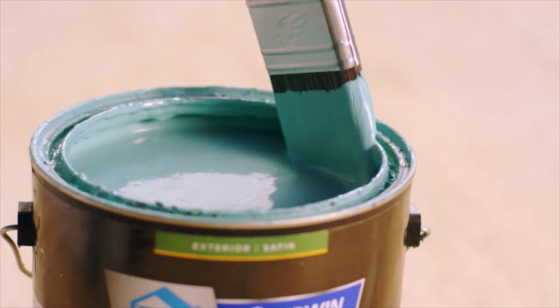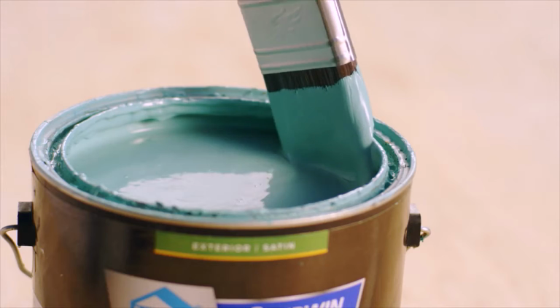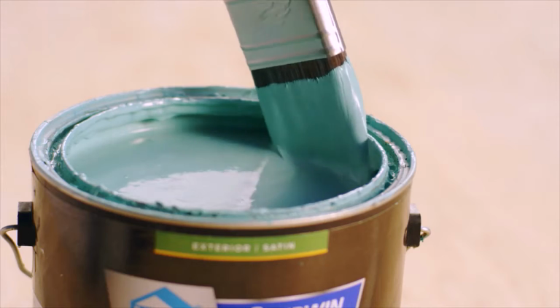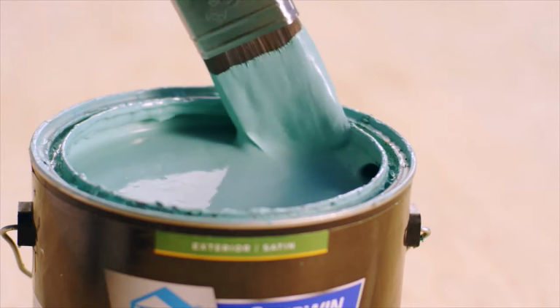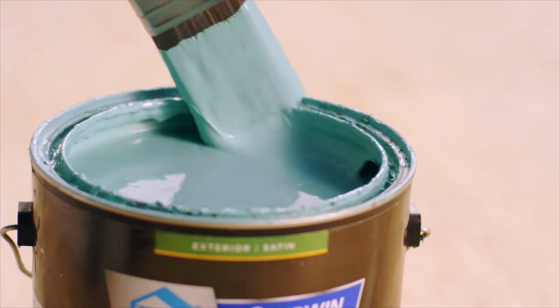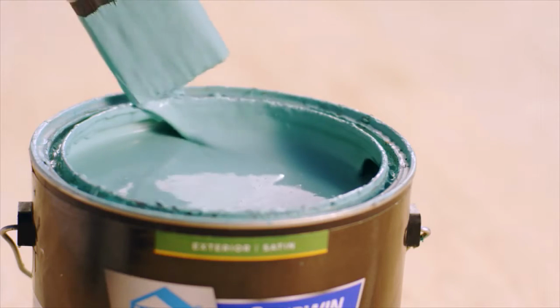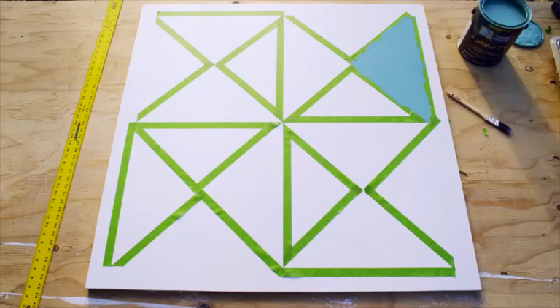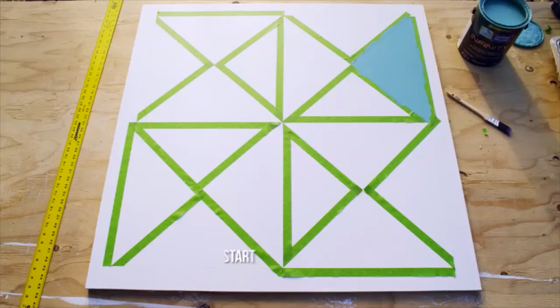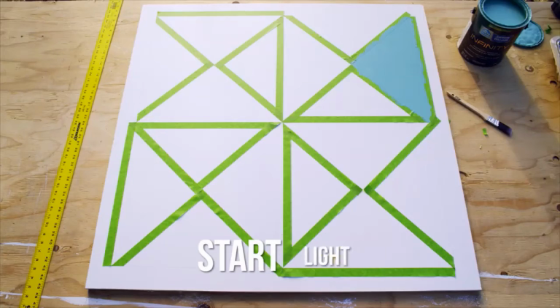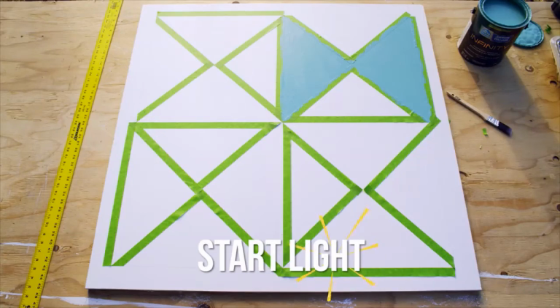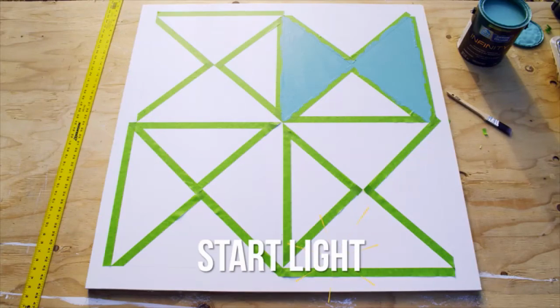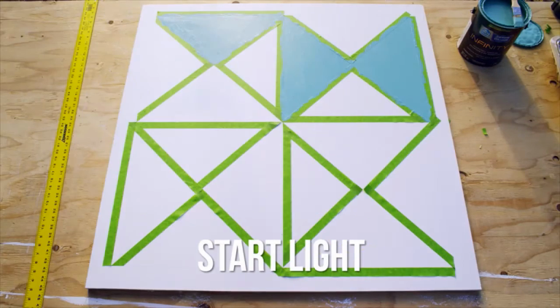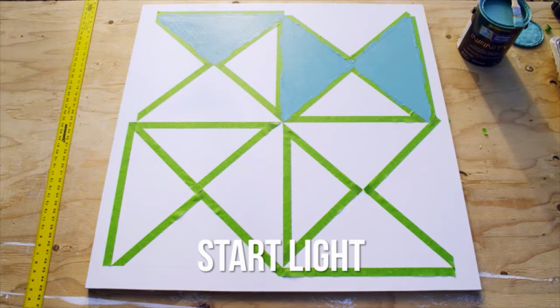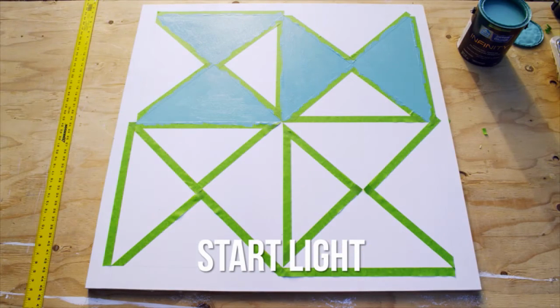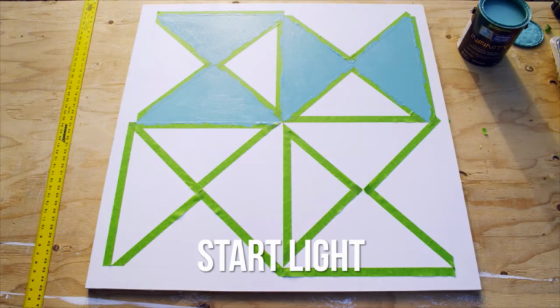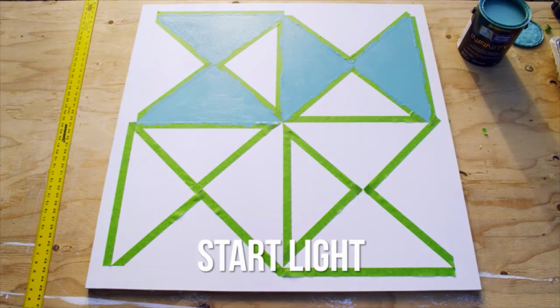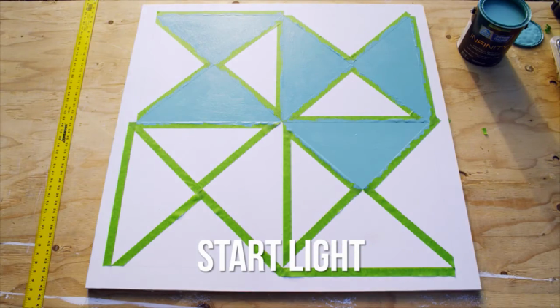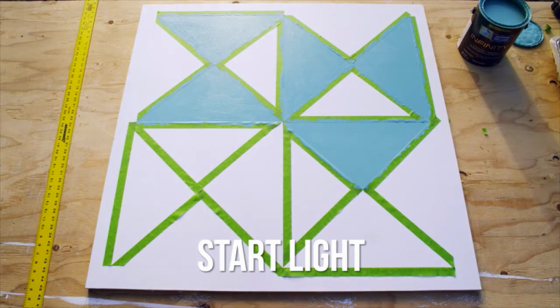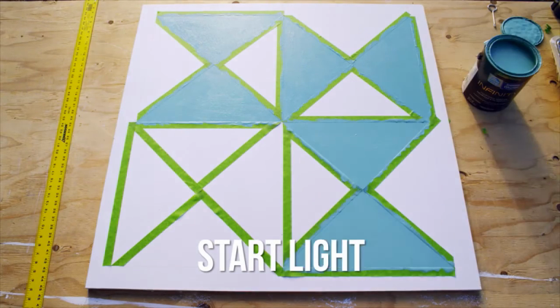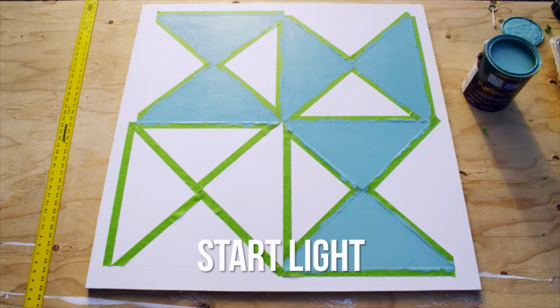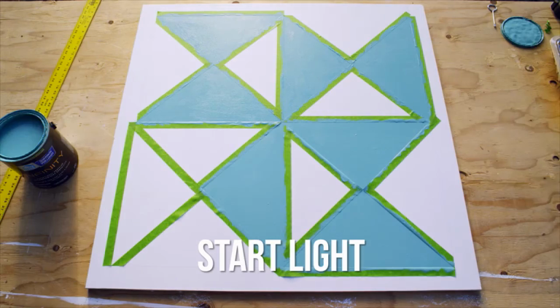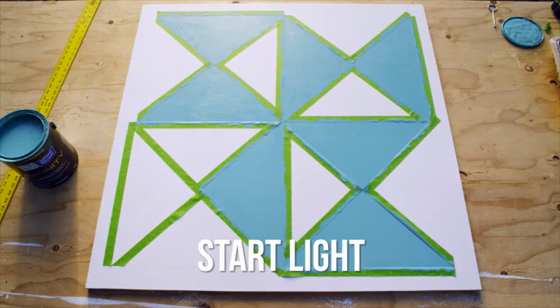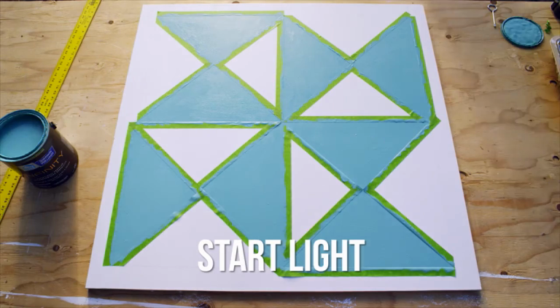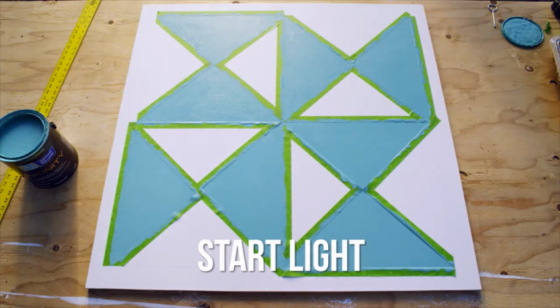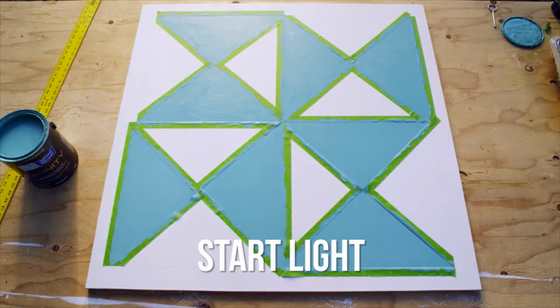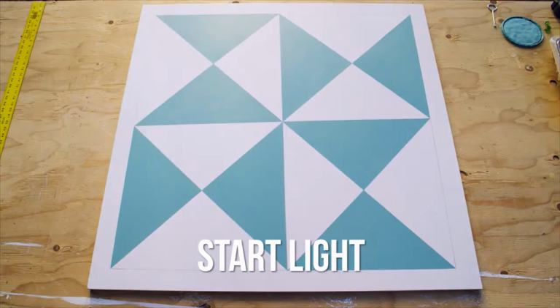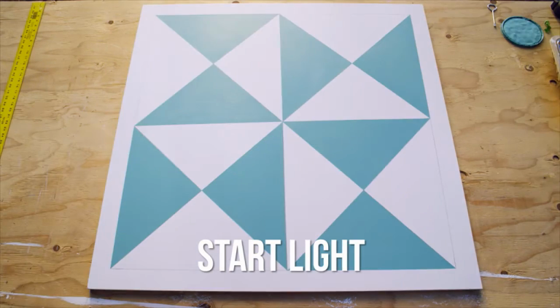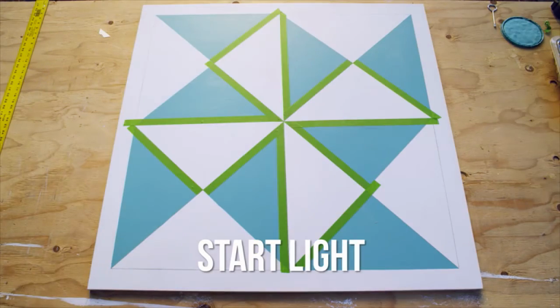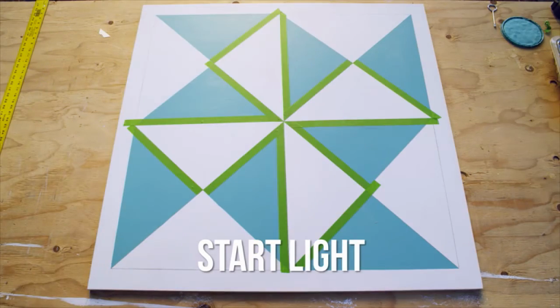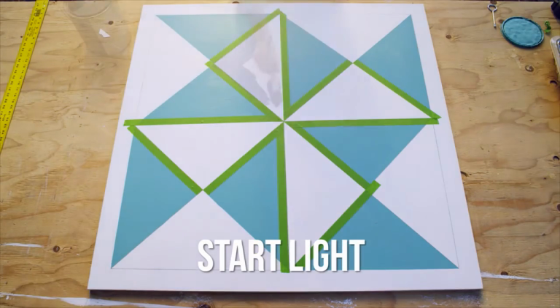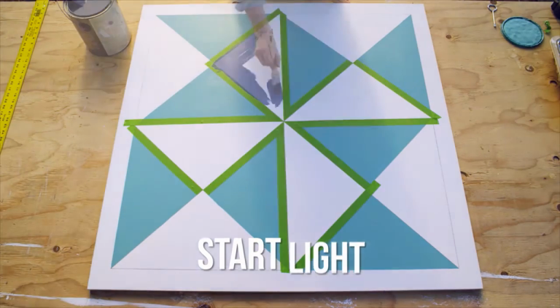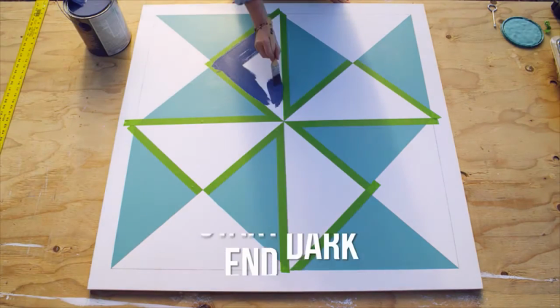Break out the paint. When painting multiple colors in one area, start with the lightest color and work your way to the darkest.